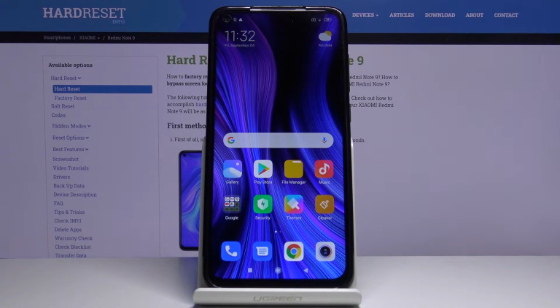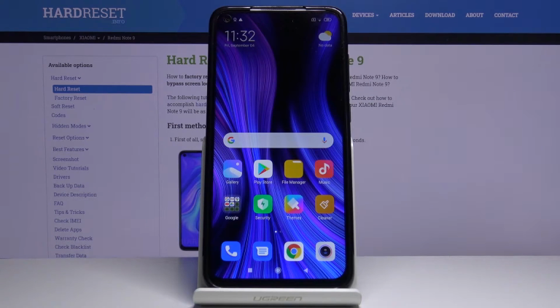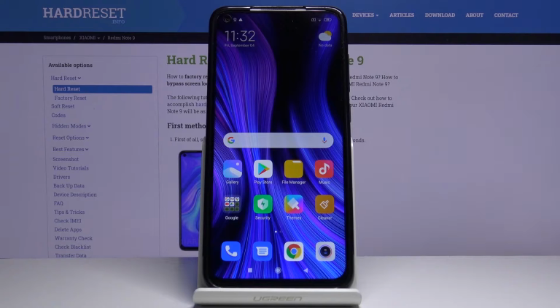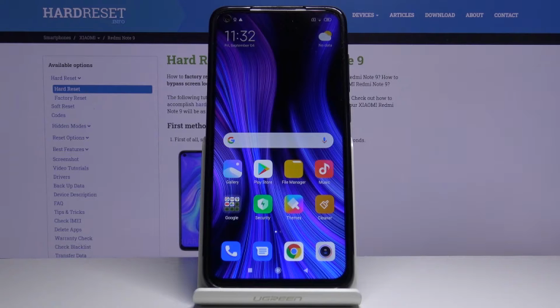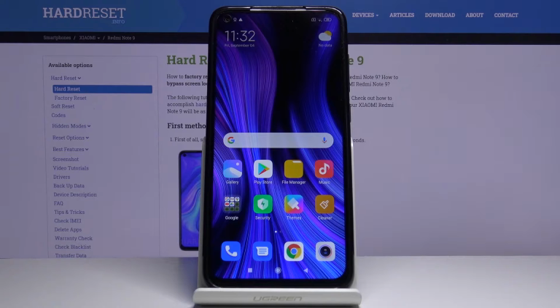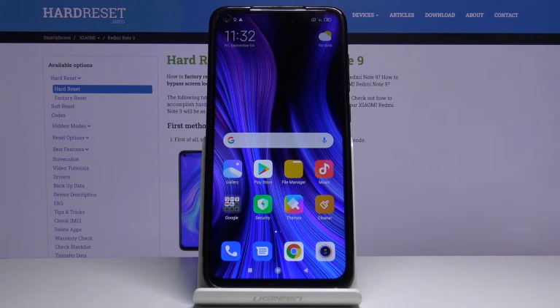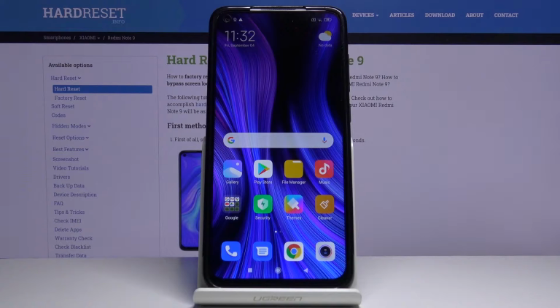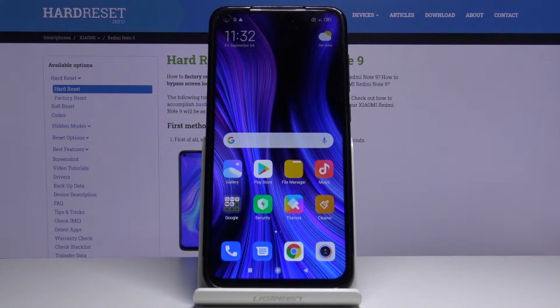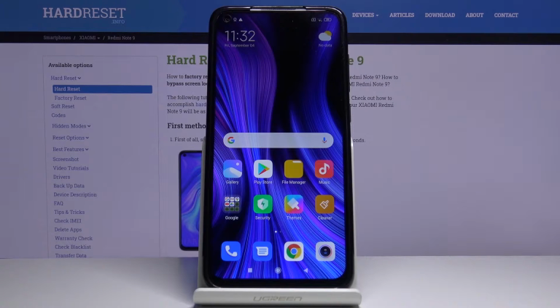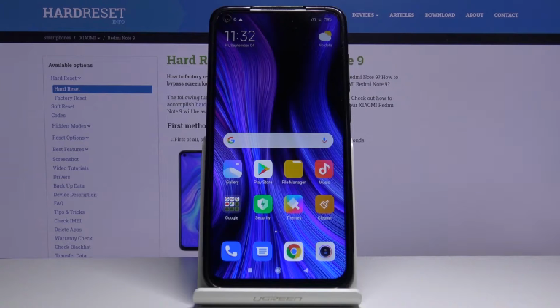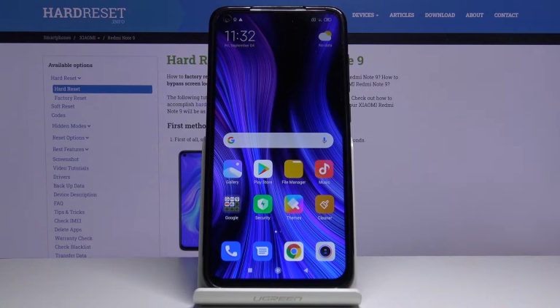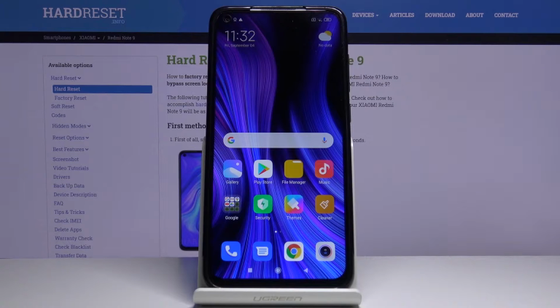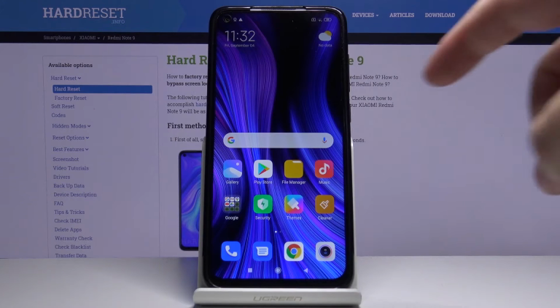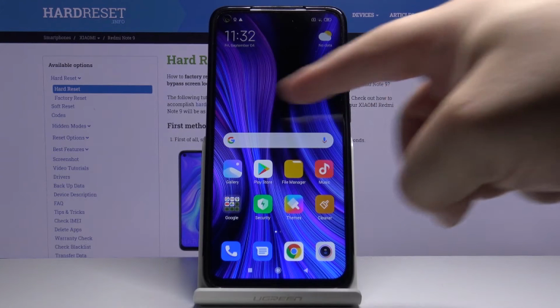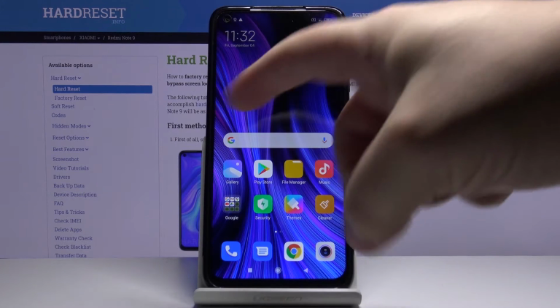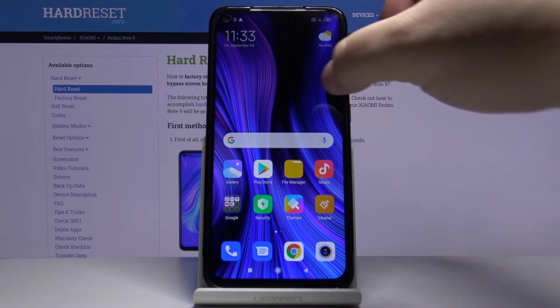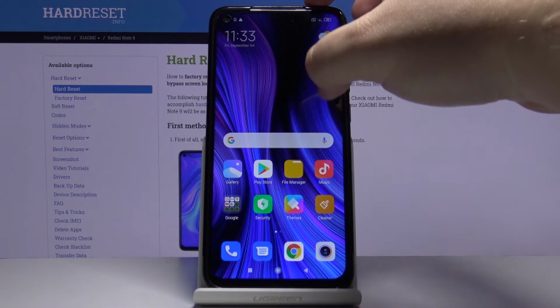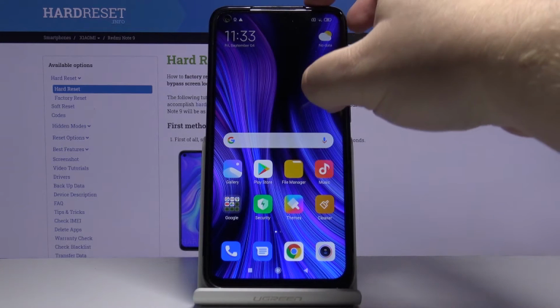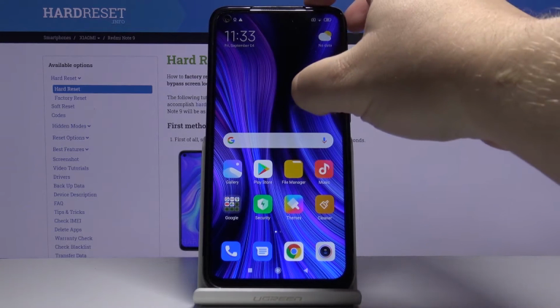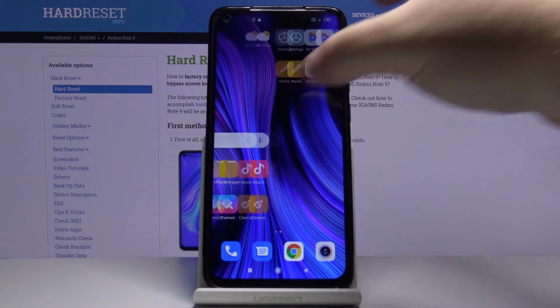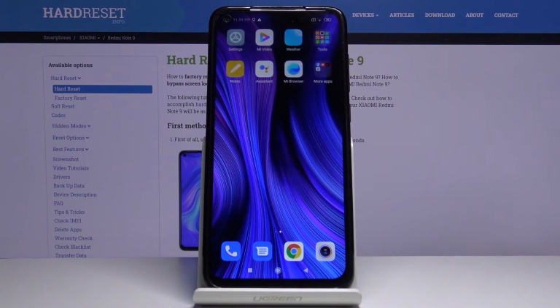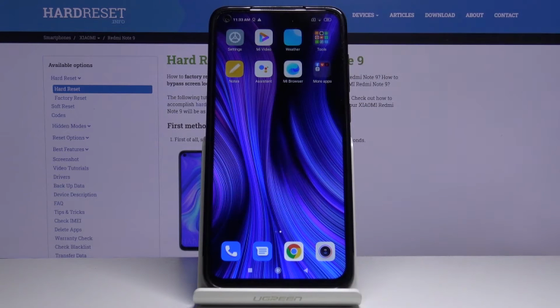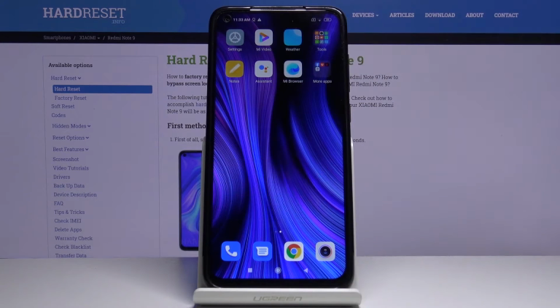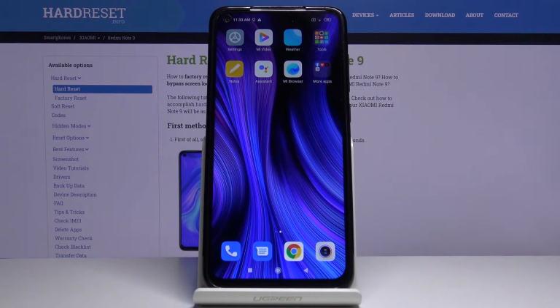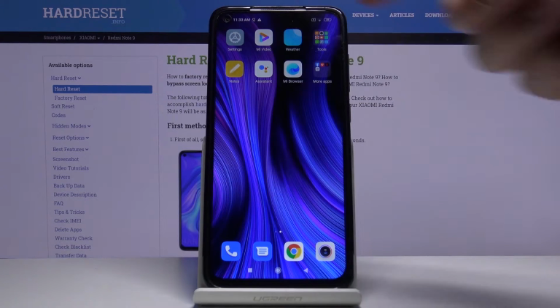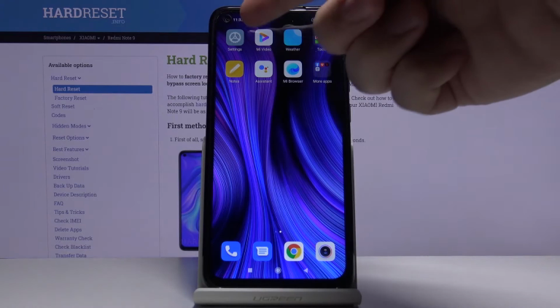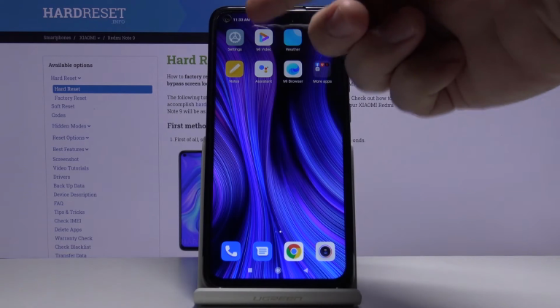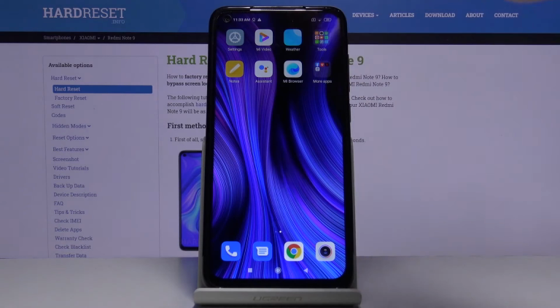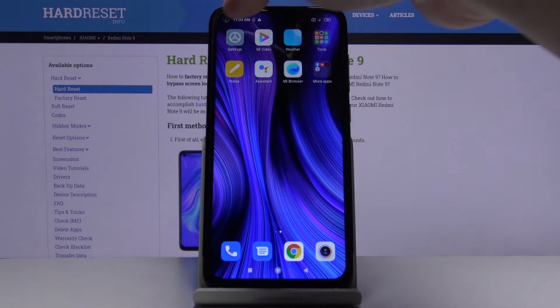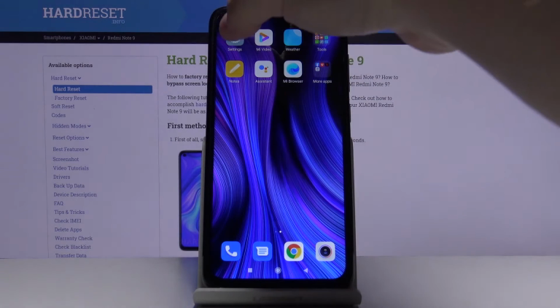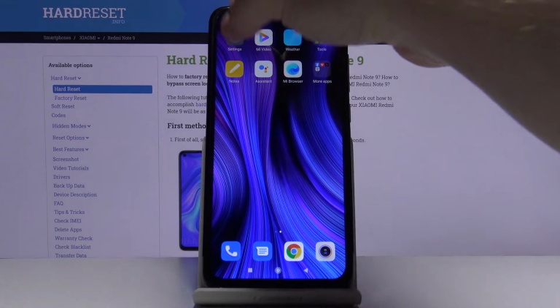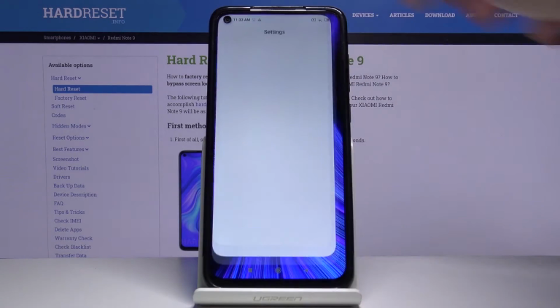Let's start by opening the settings. To do it, swipe left on the home screen like this and tap on the settings icon.